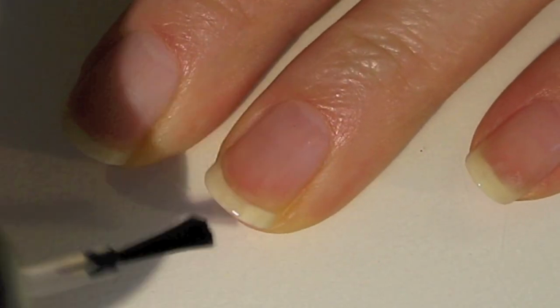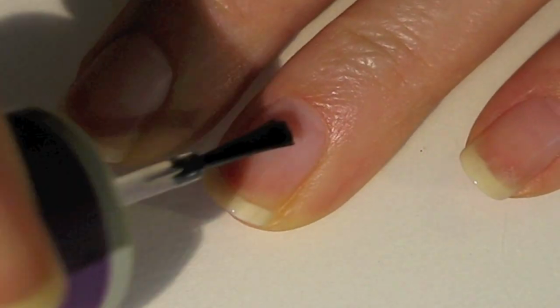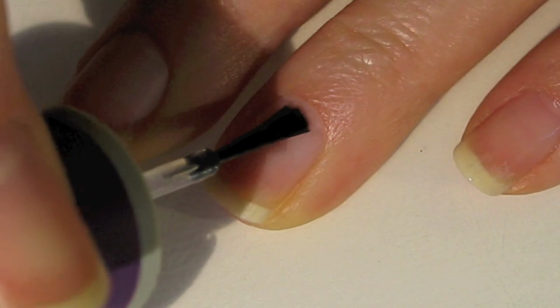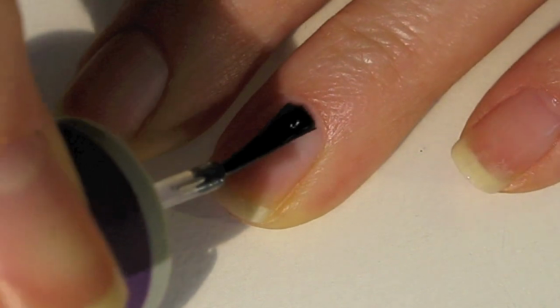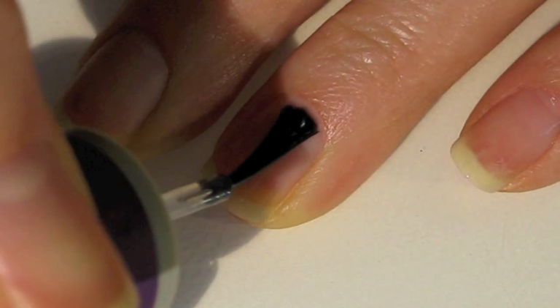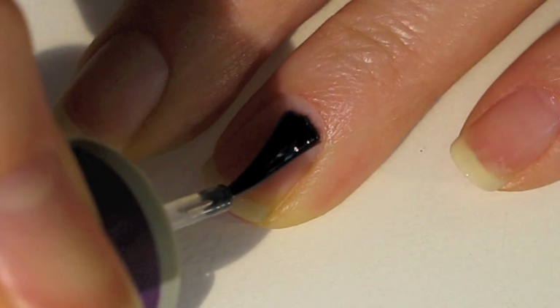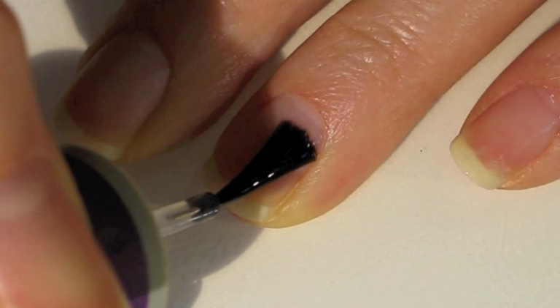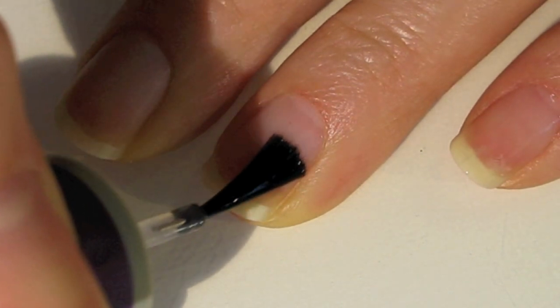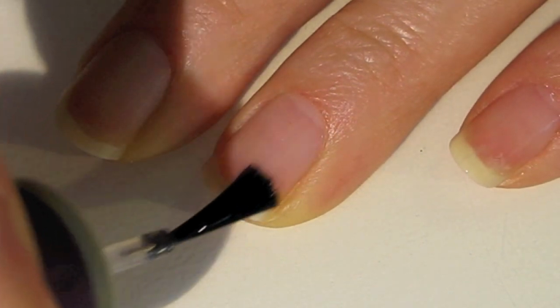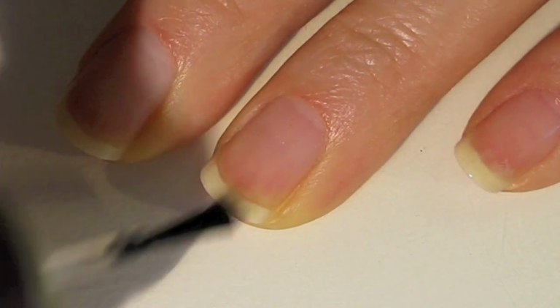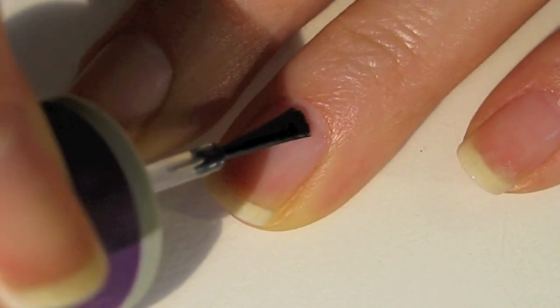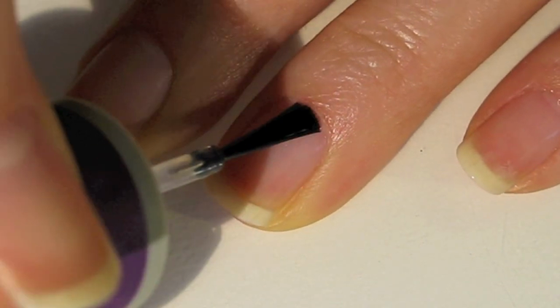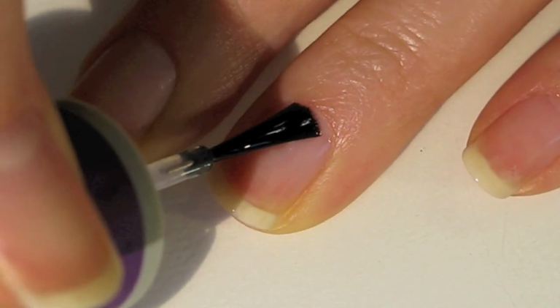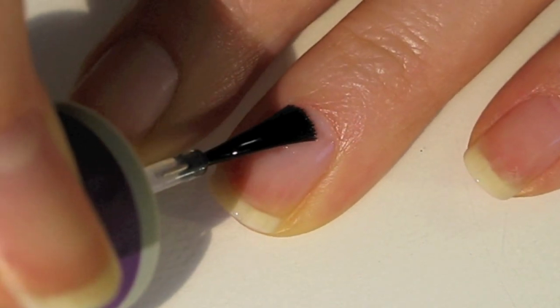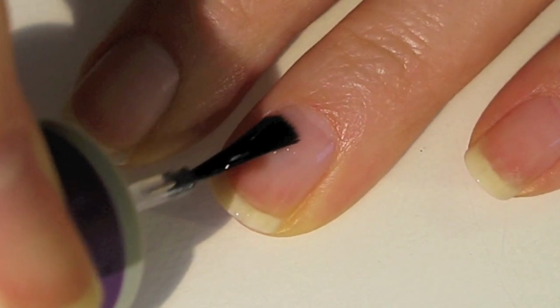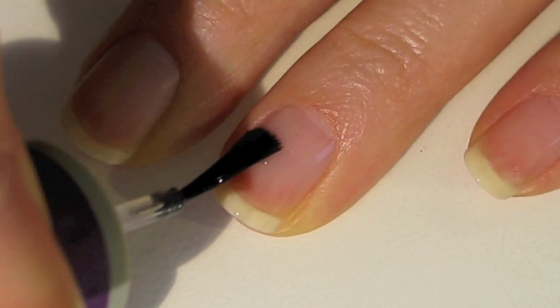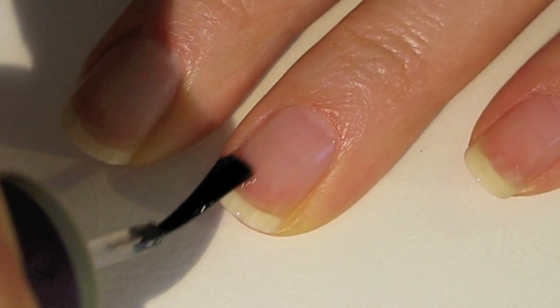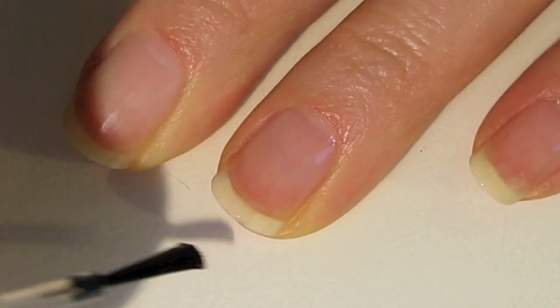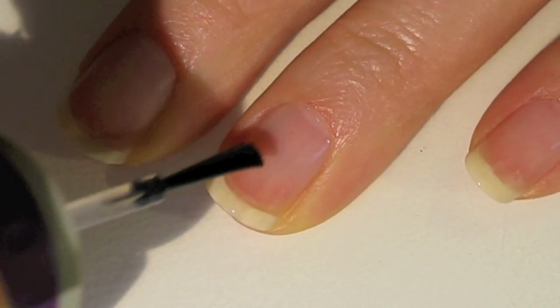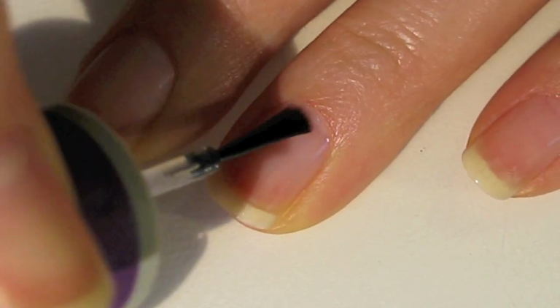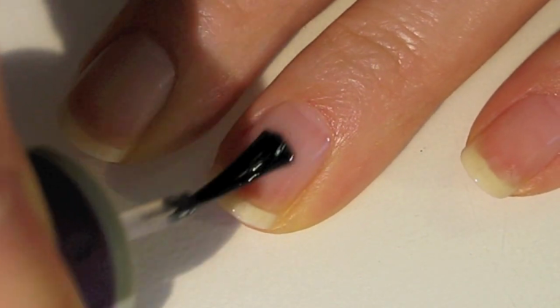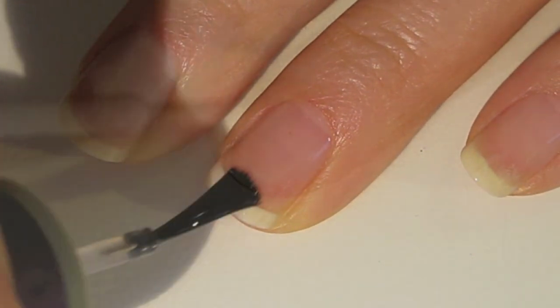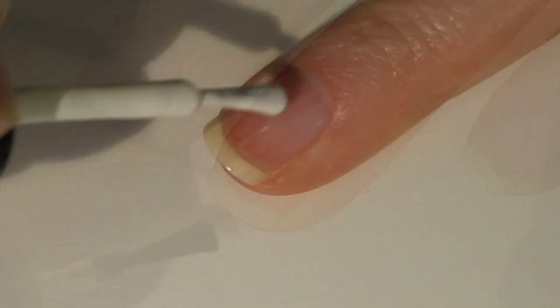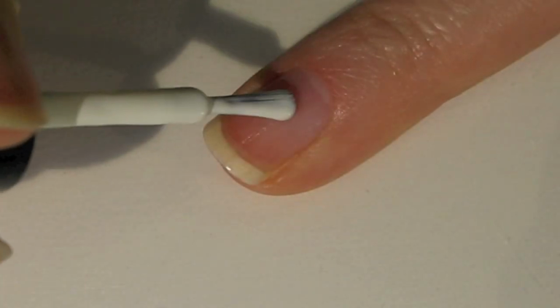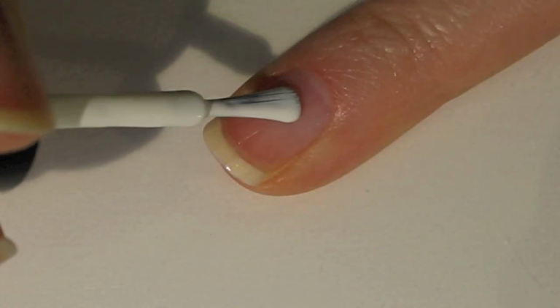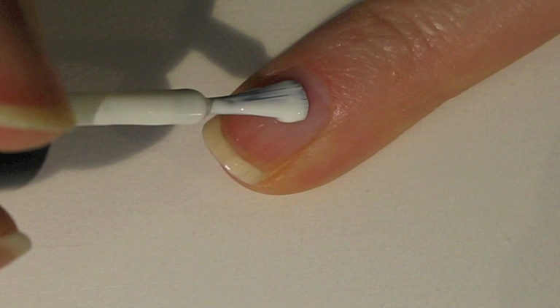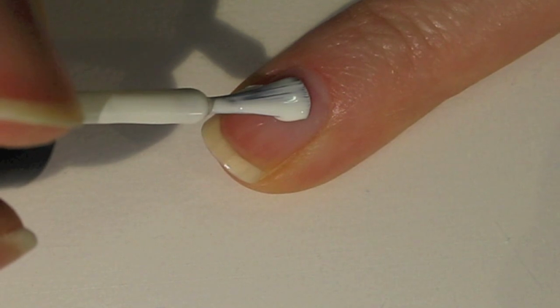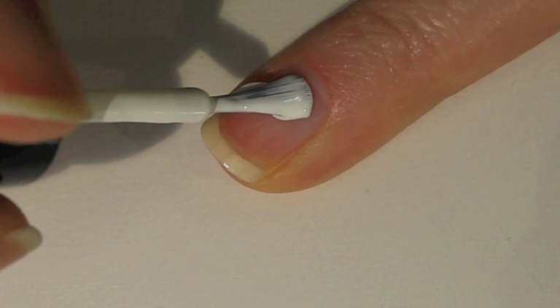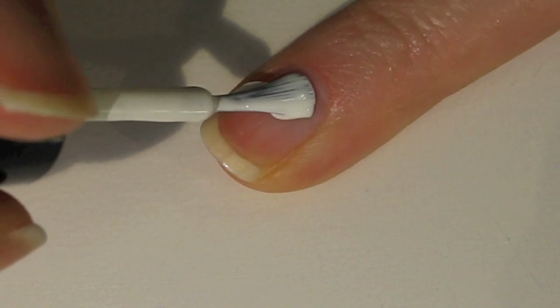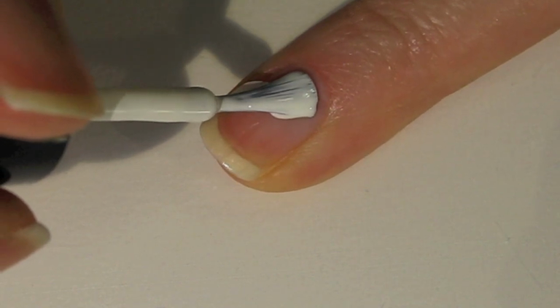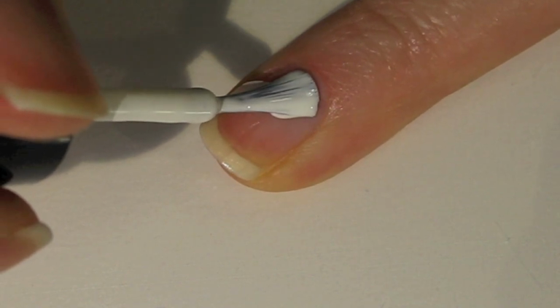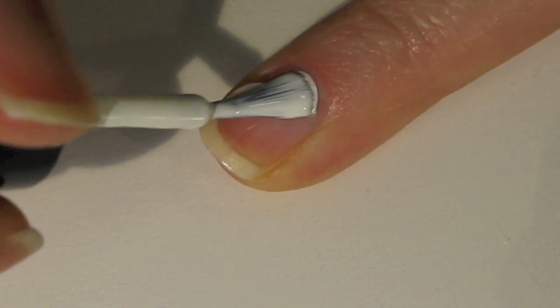As always, apply a base coat onto your nails. Once your base coat has dried, we're going to apply our base color.